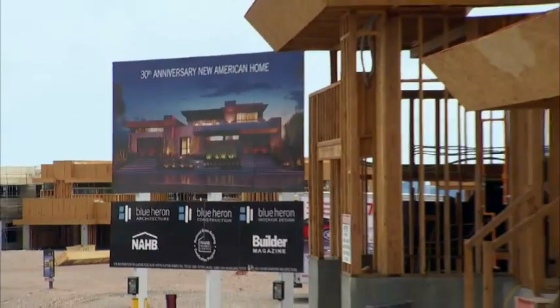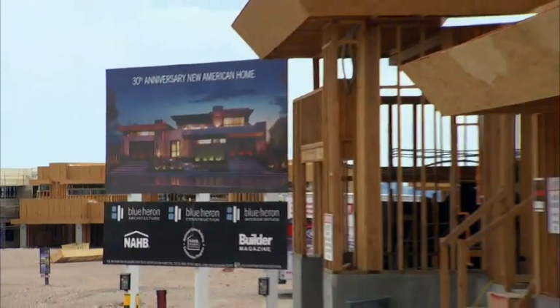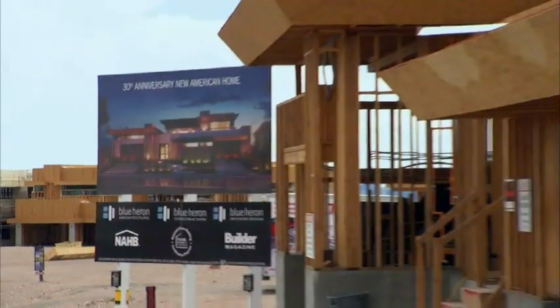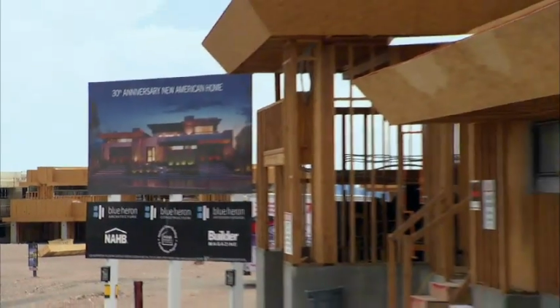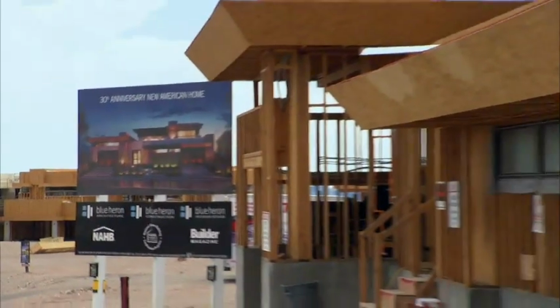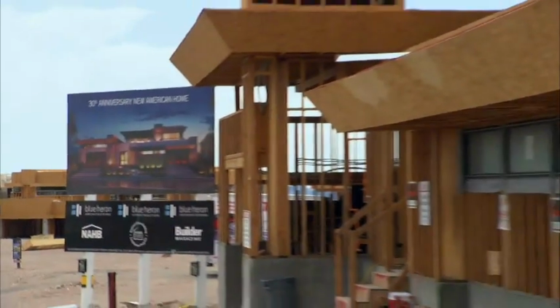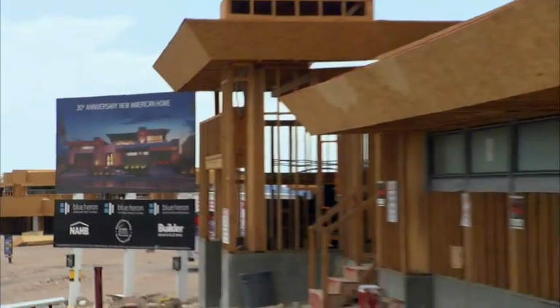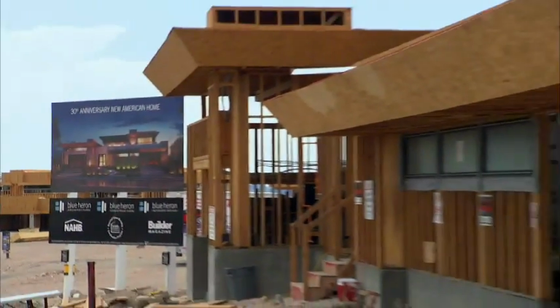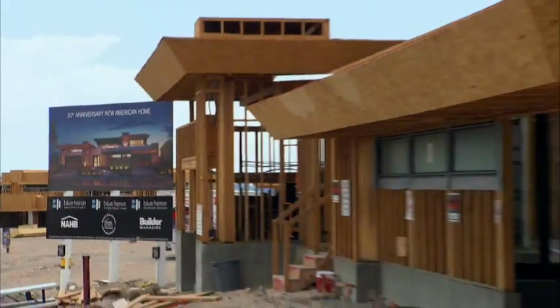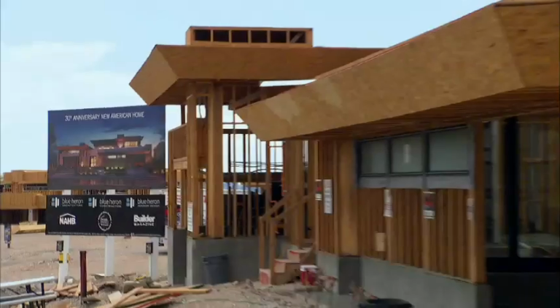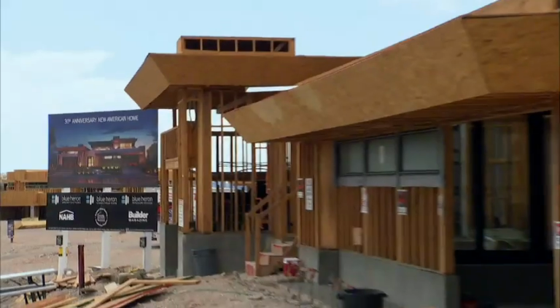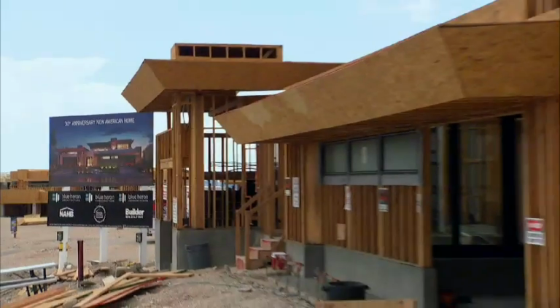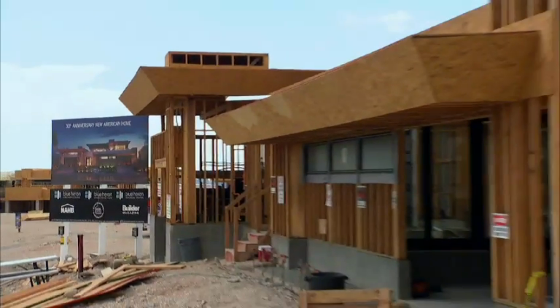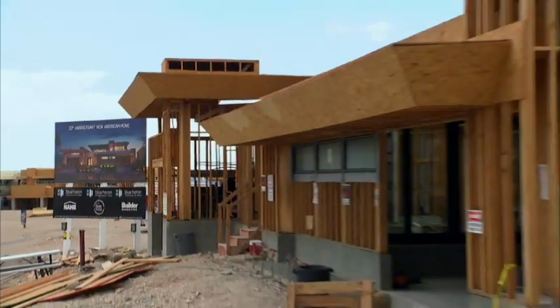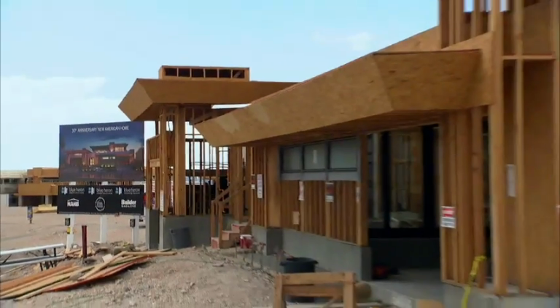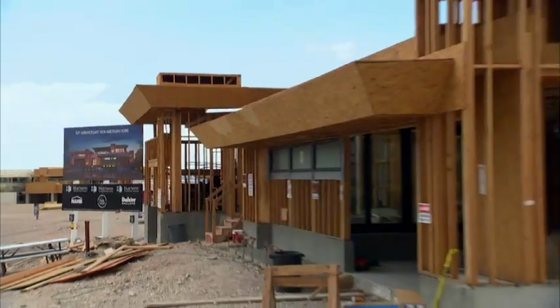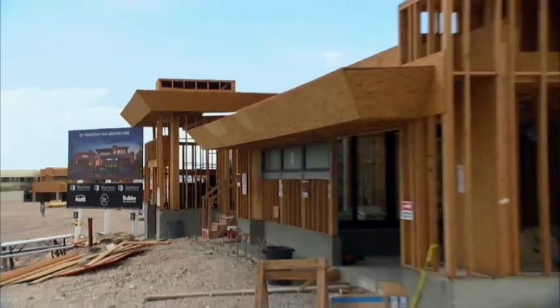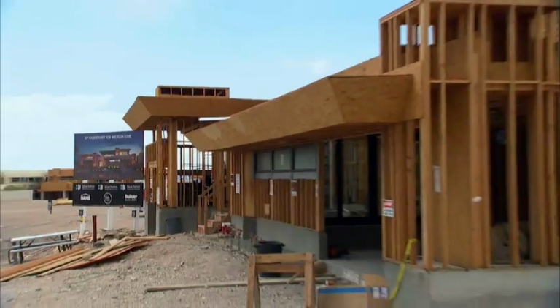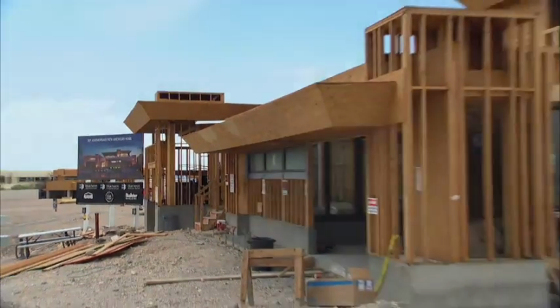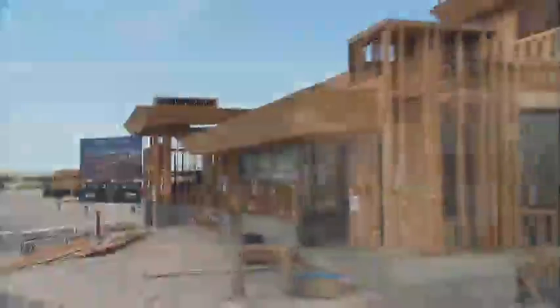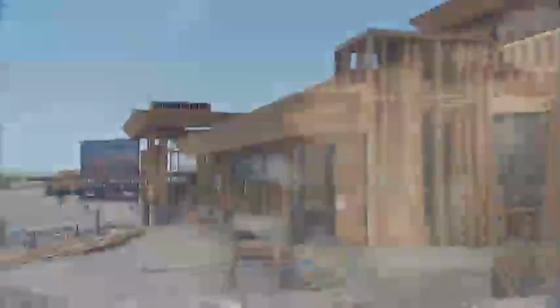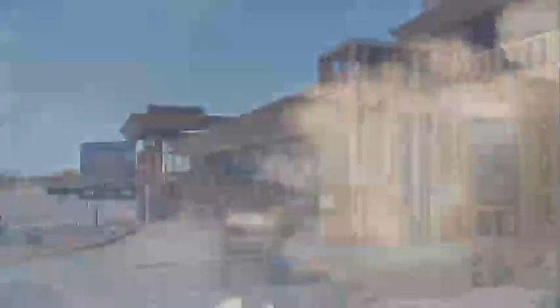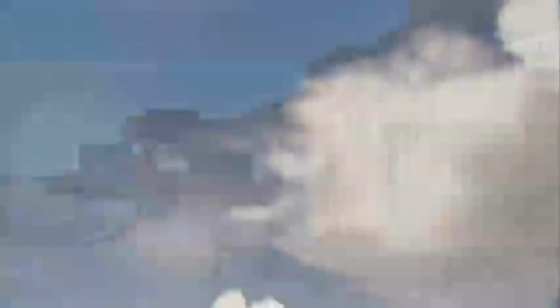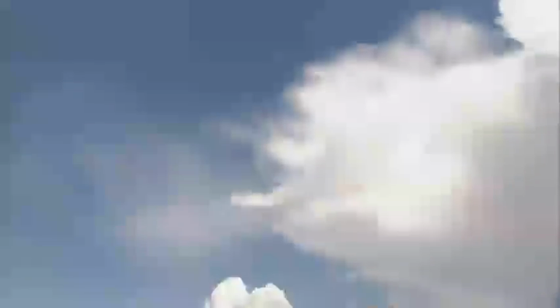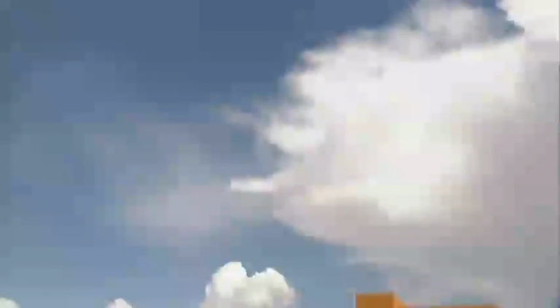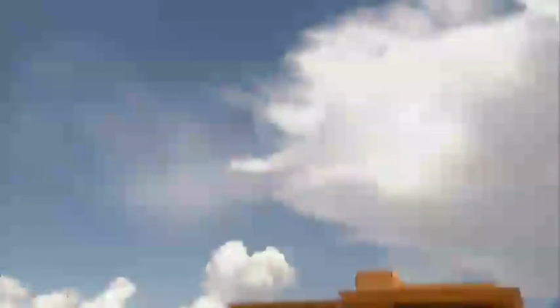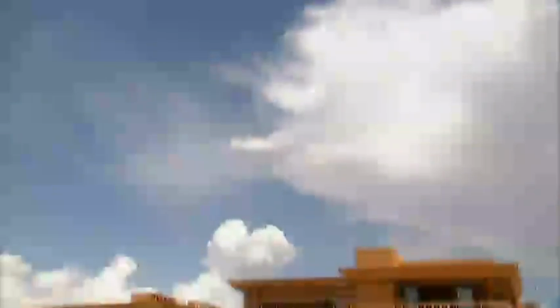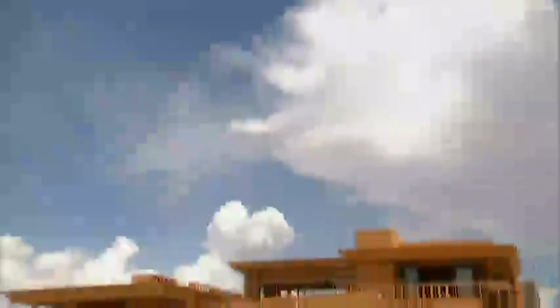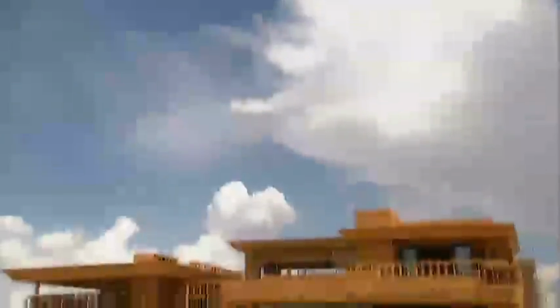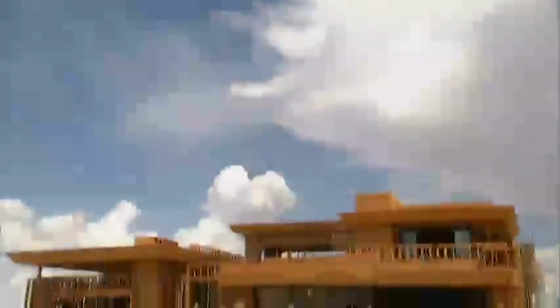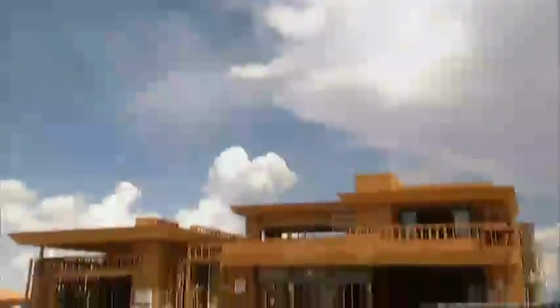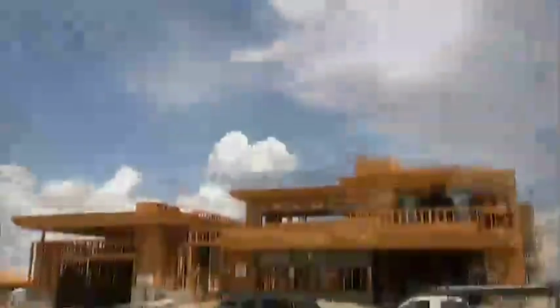Stay tuned for phase four as we chart the progress of the 2013 New American Home.